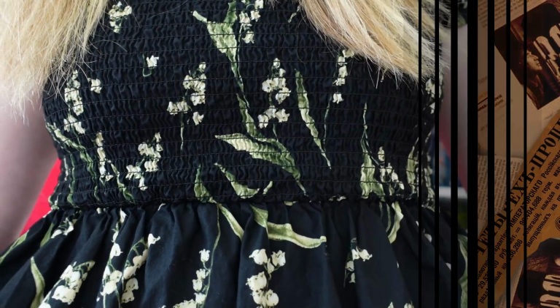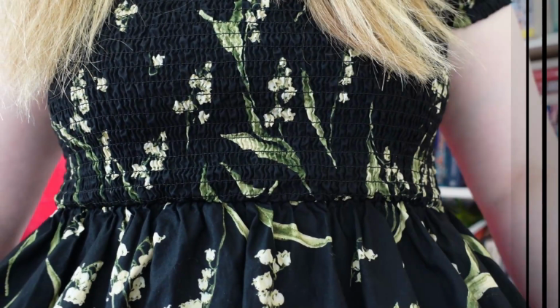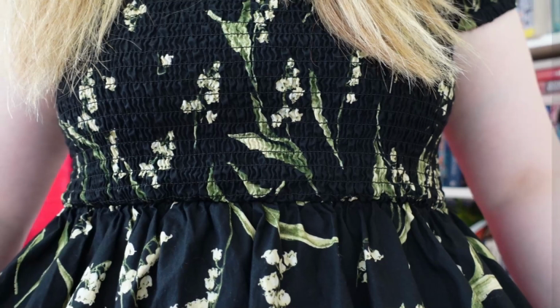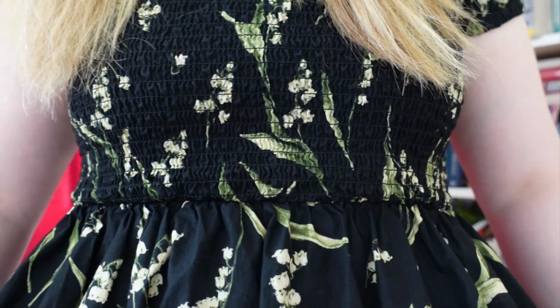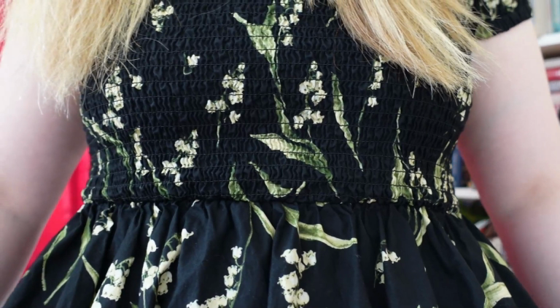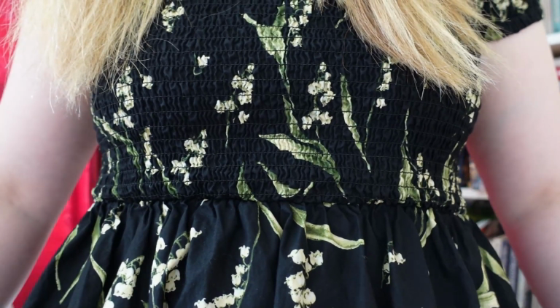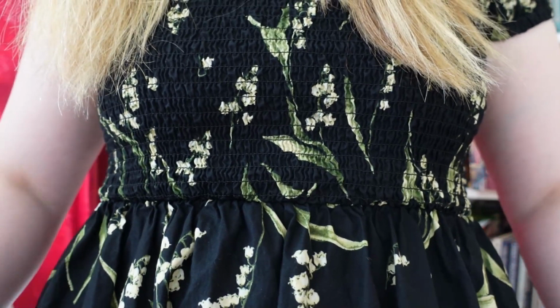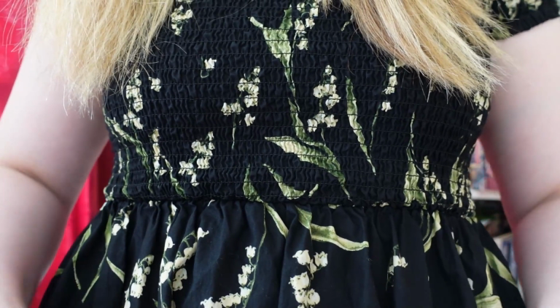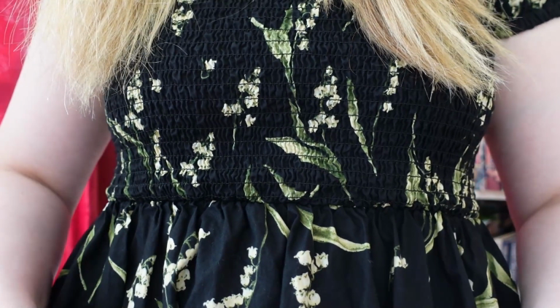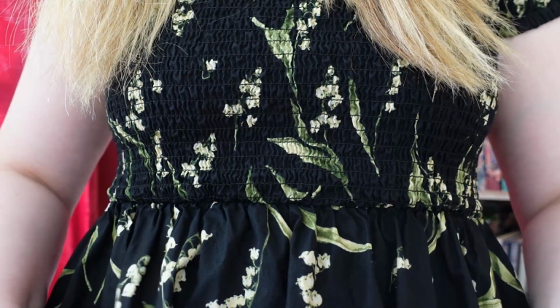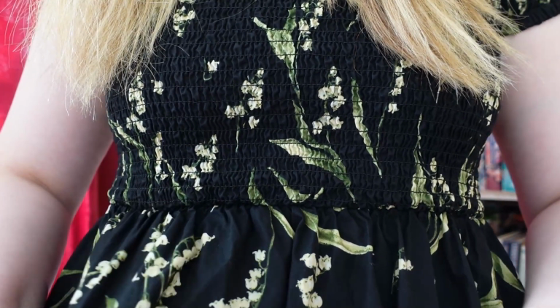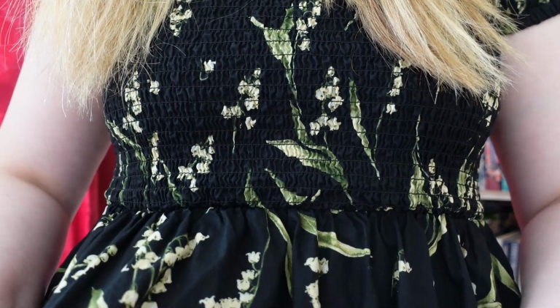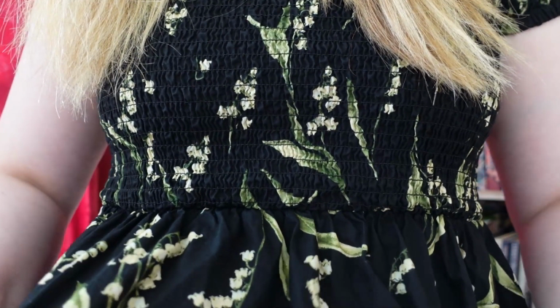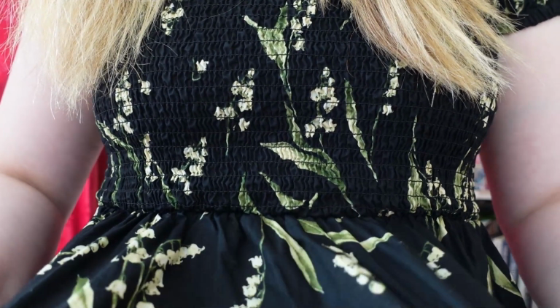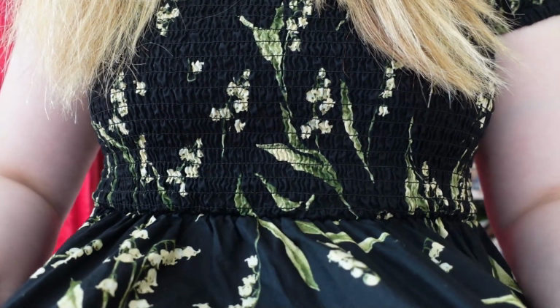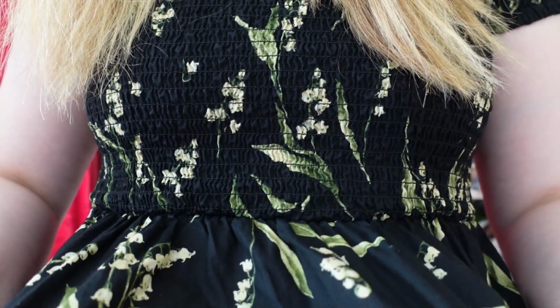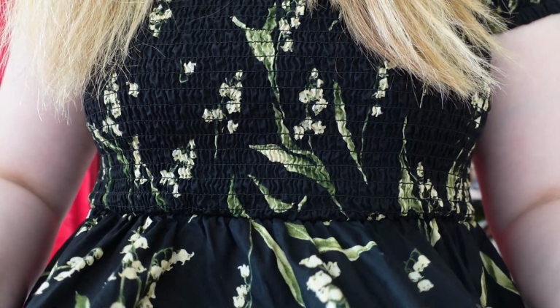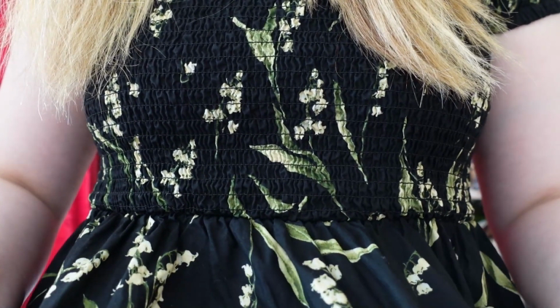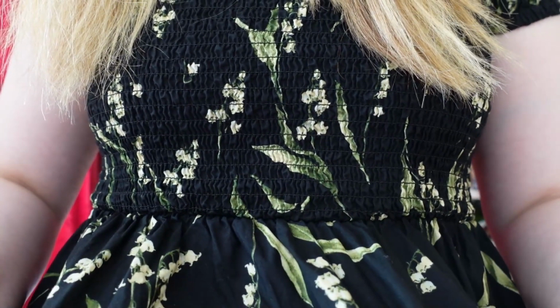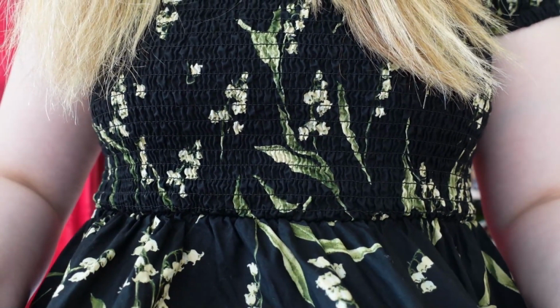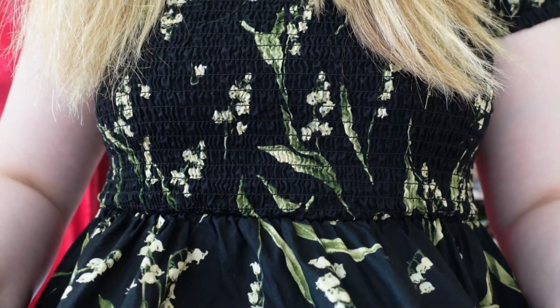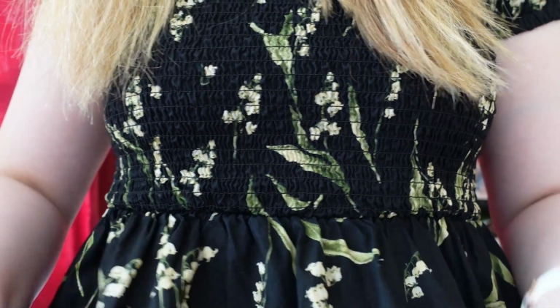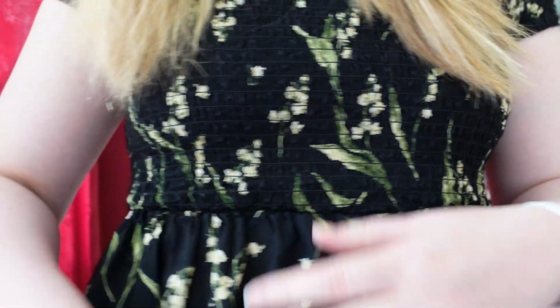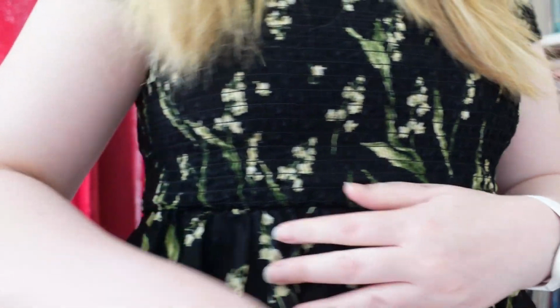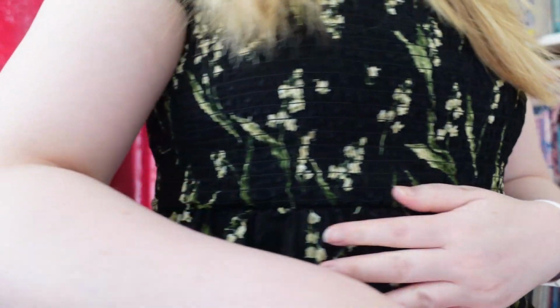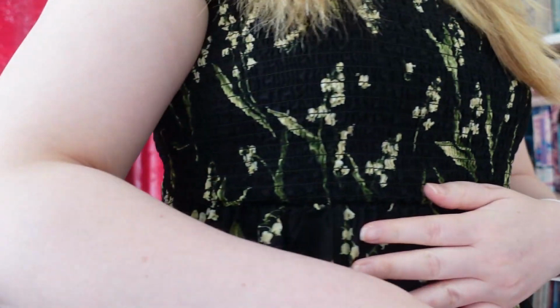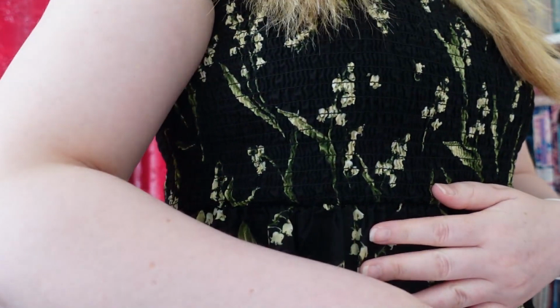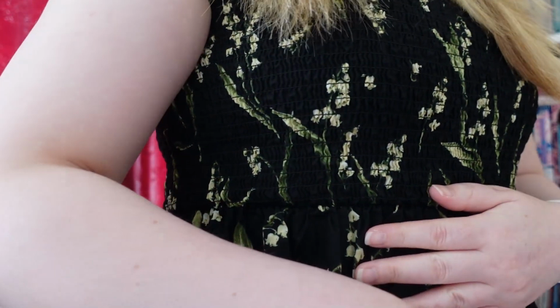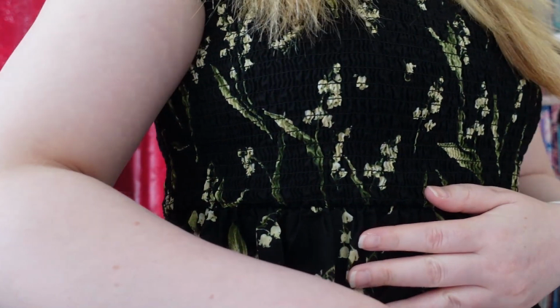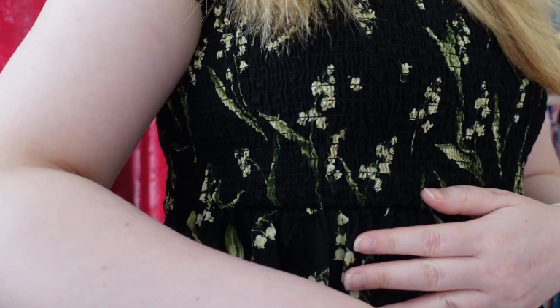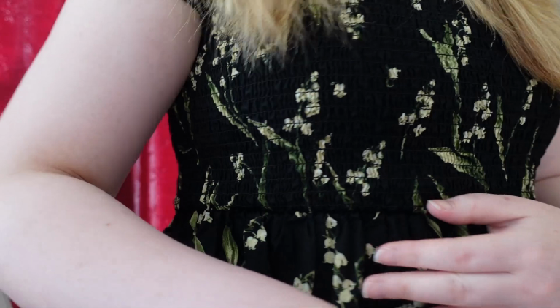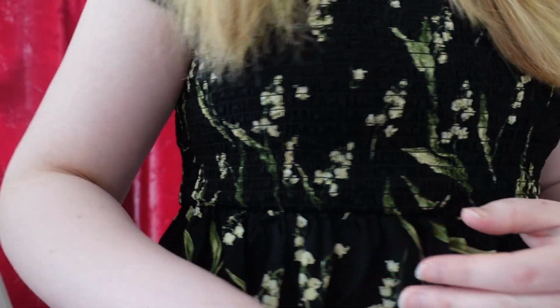Look, I'm sorry, I'm just in love with the fabric of this dress. So cute.